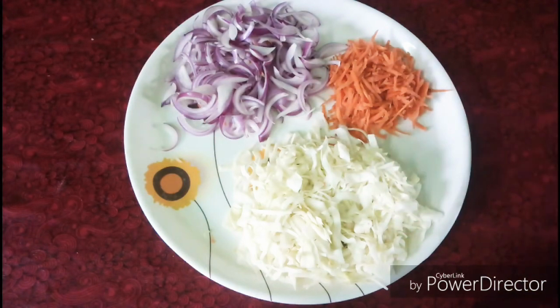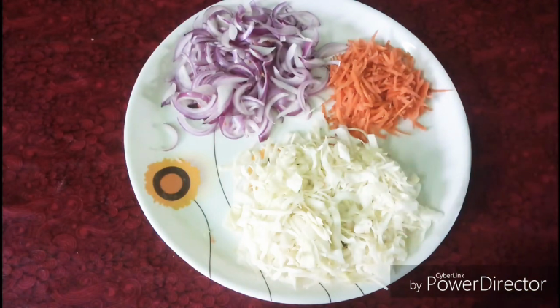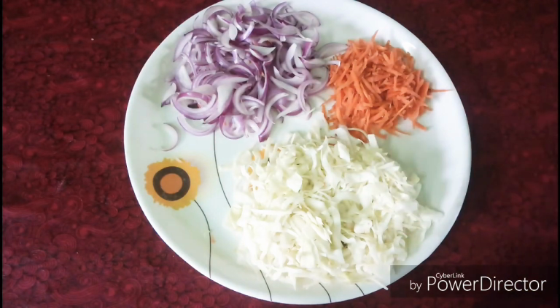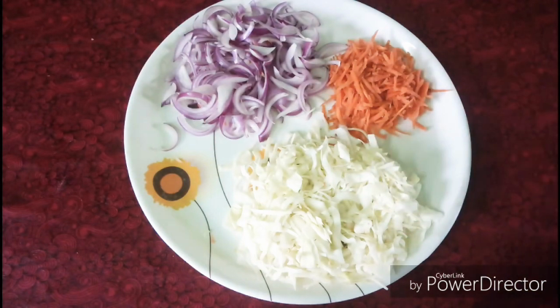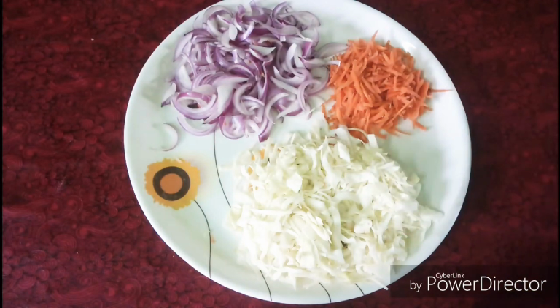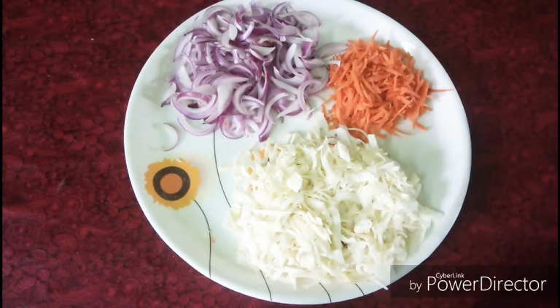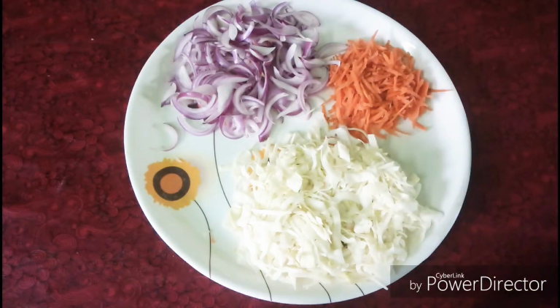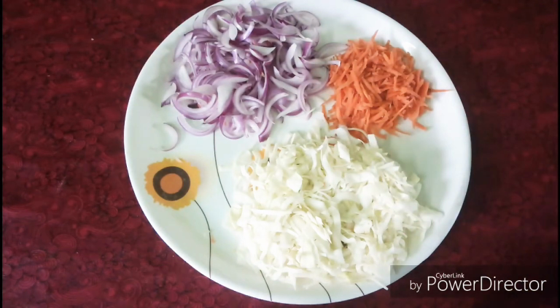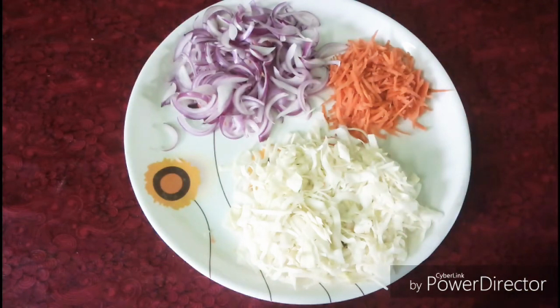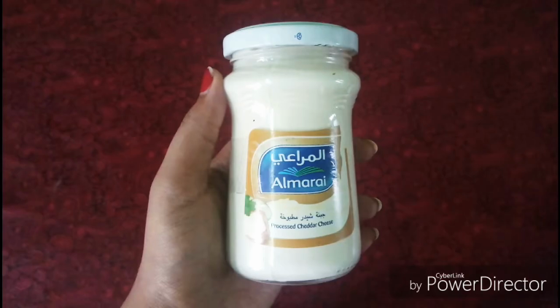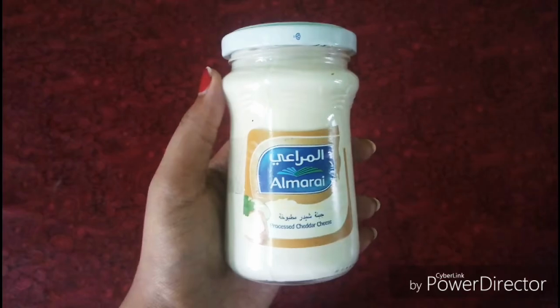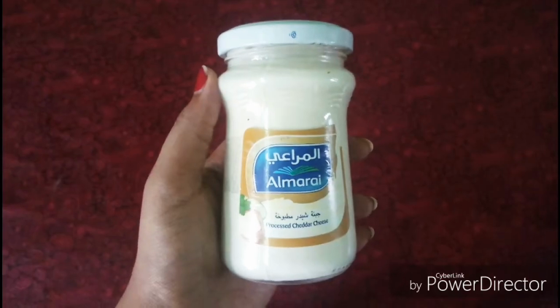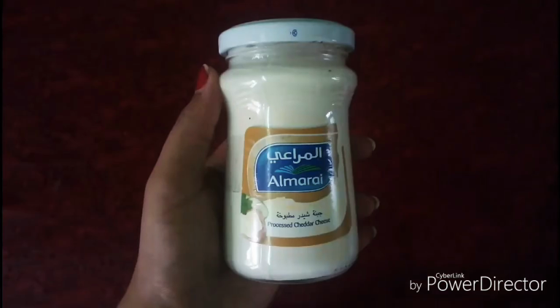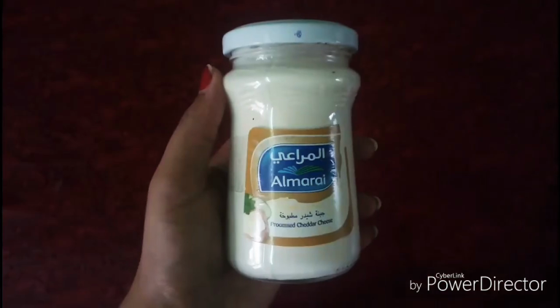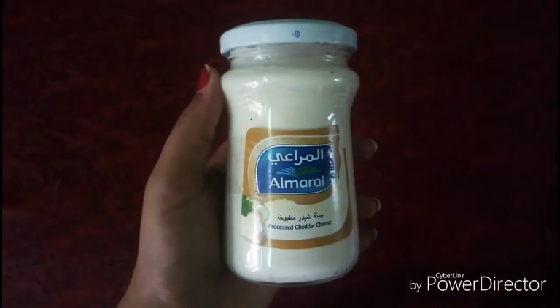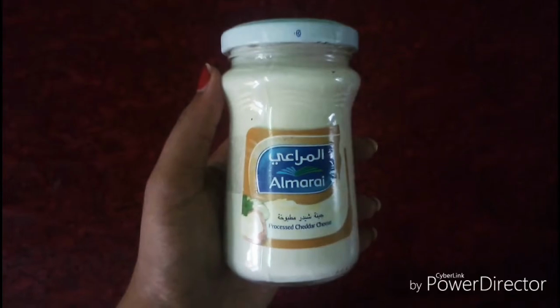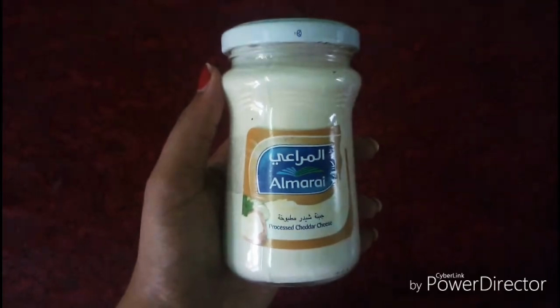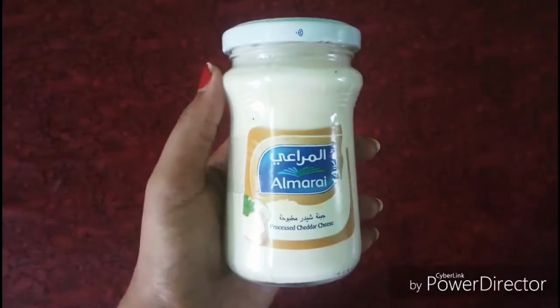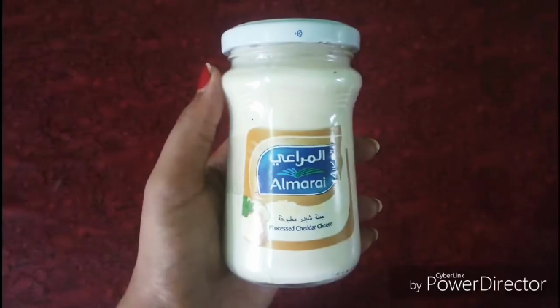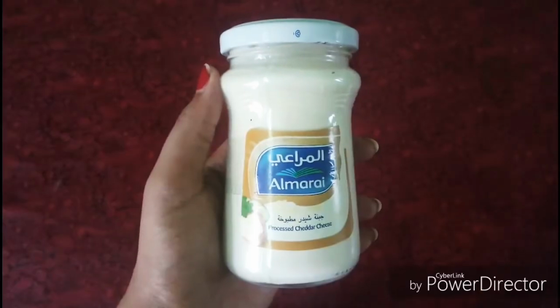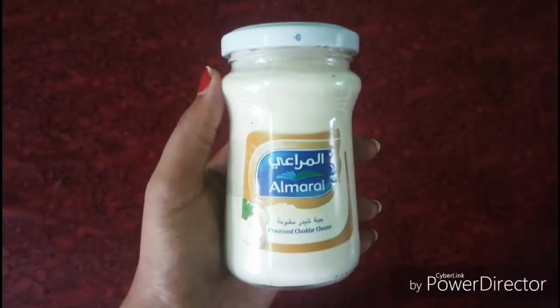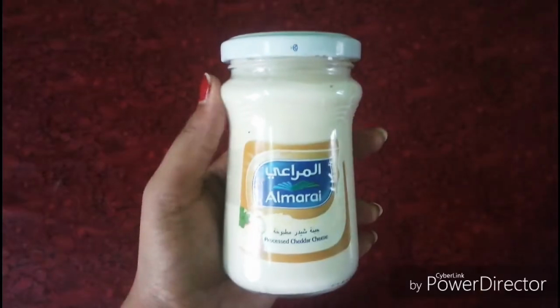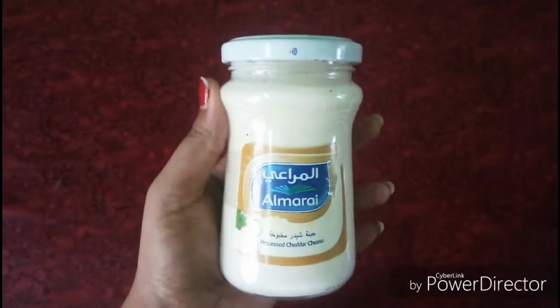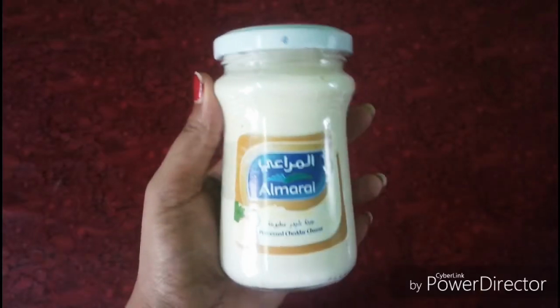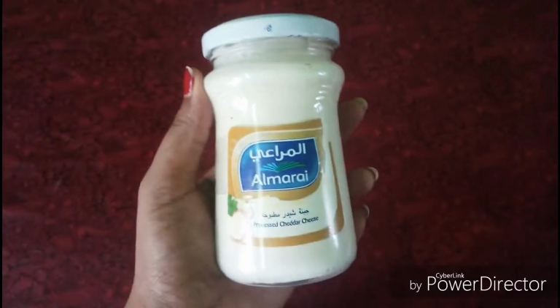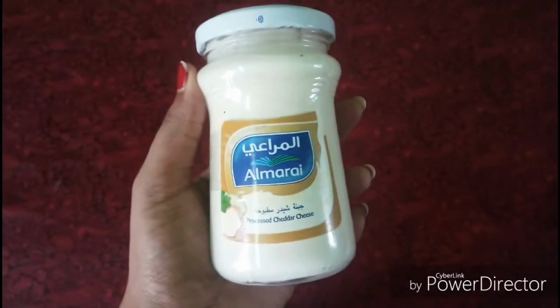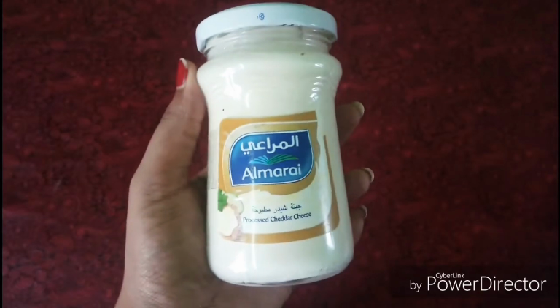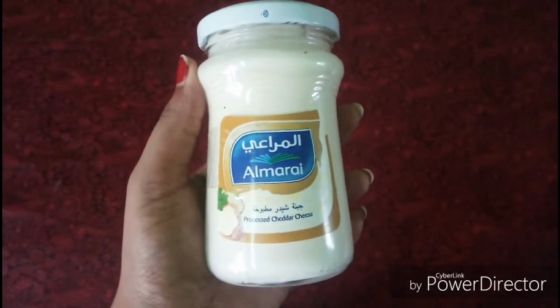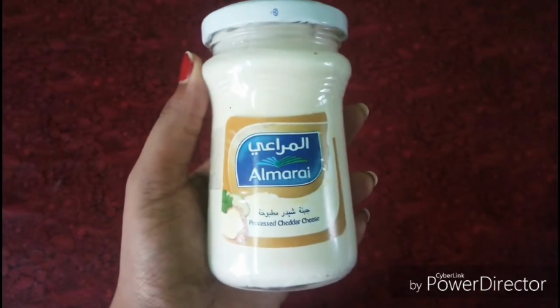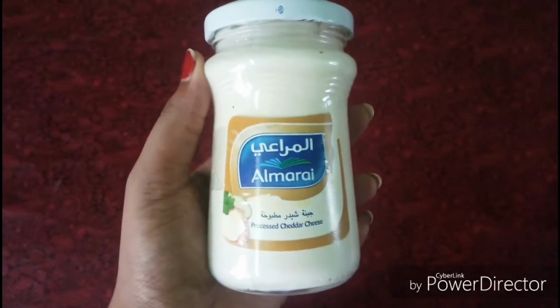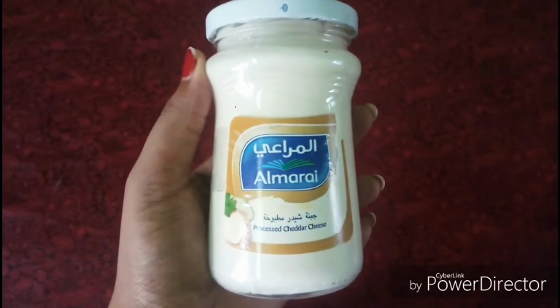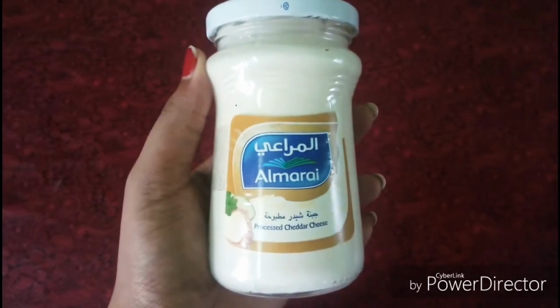You can also add capsicum. I don't like the leaves, but I'd like to add cheese.